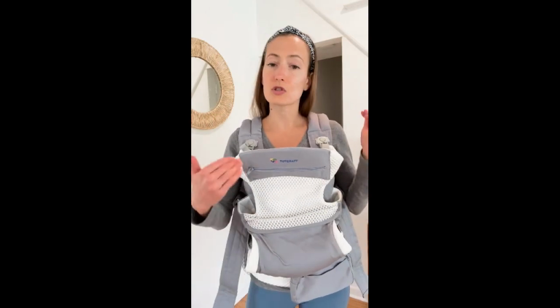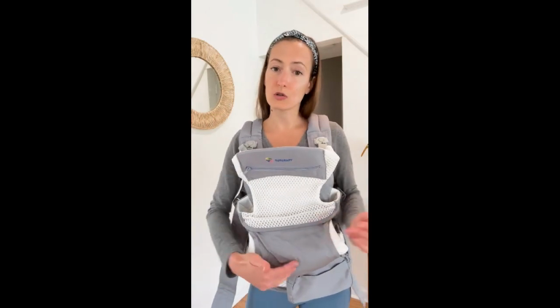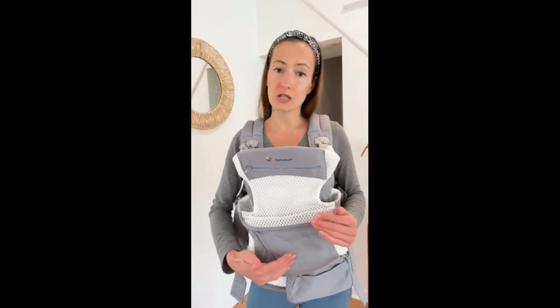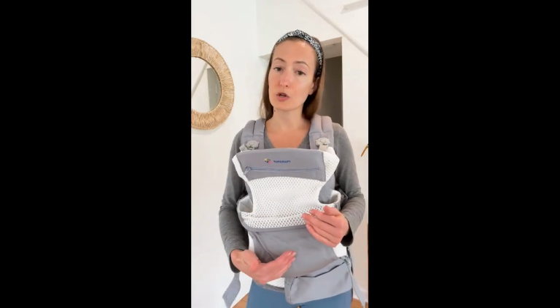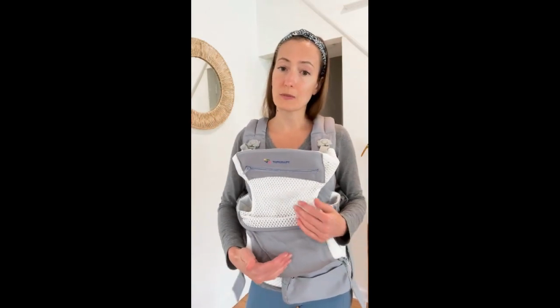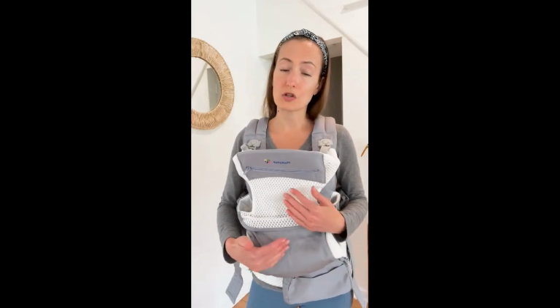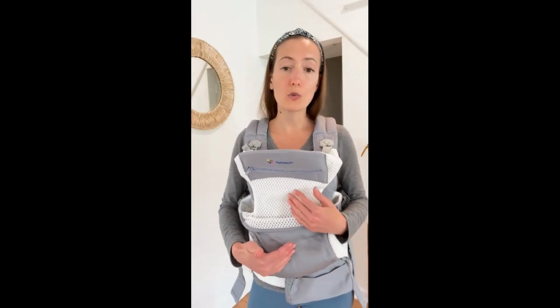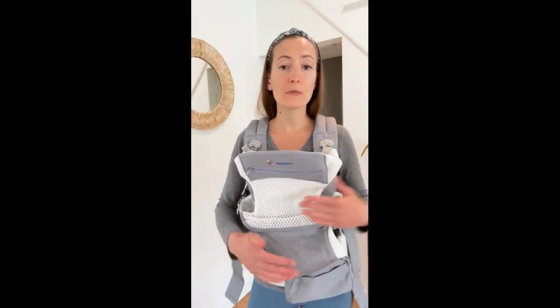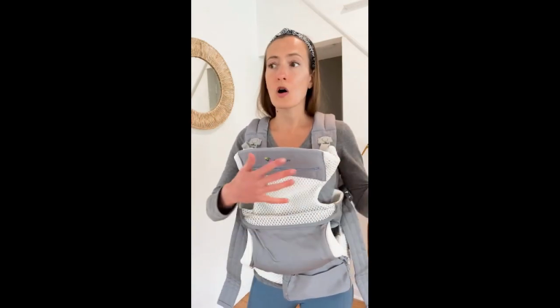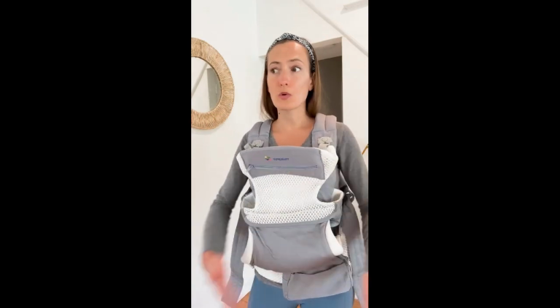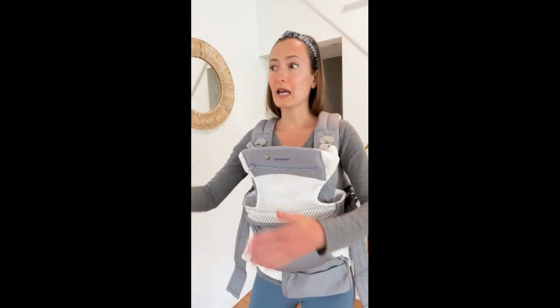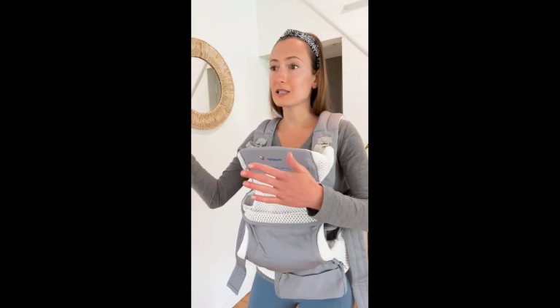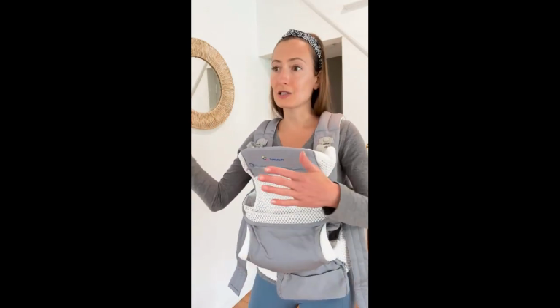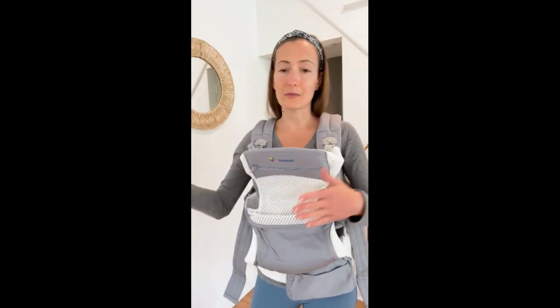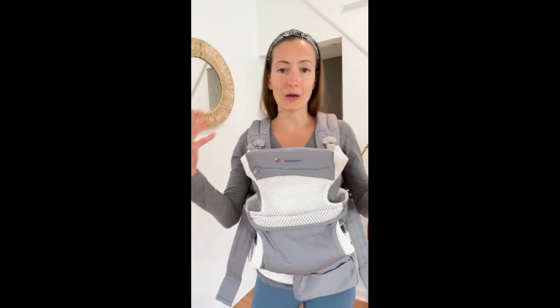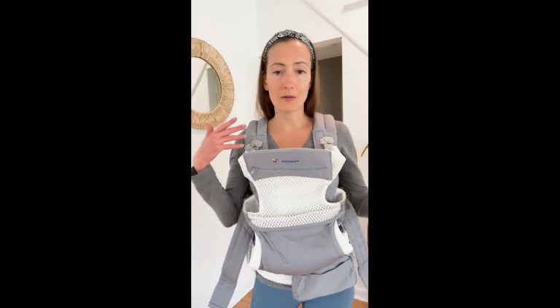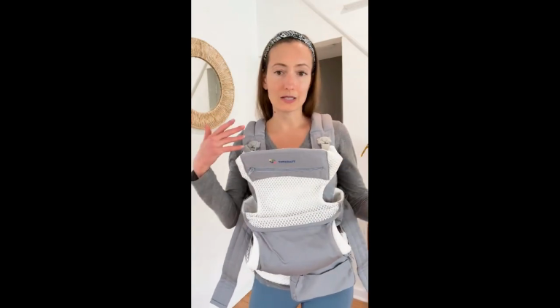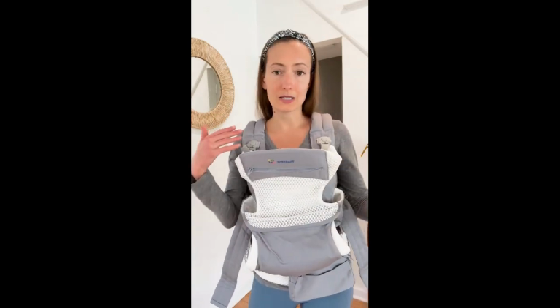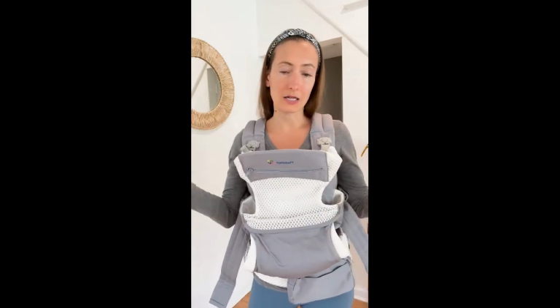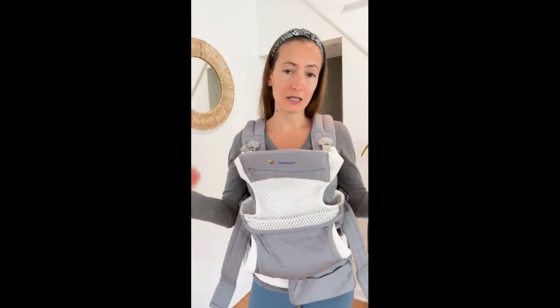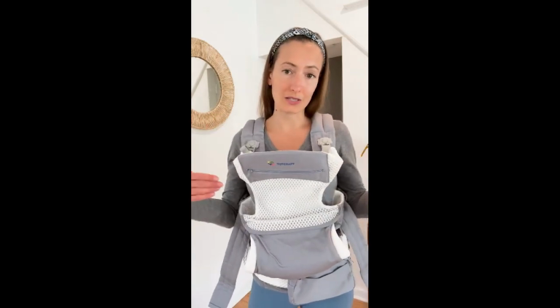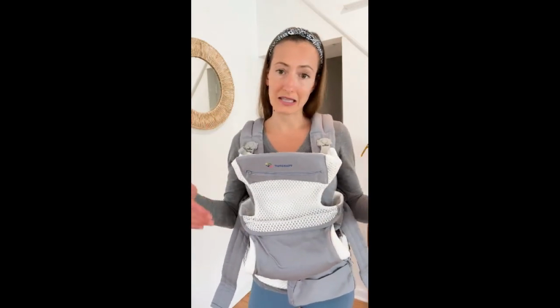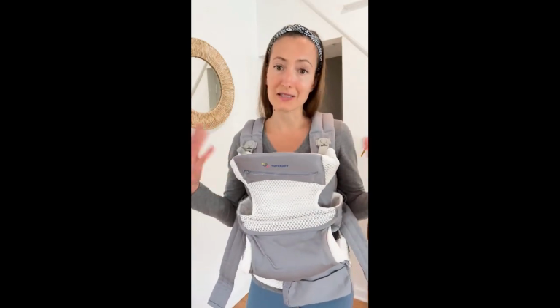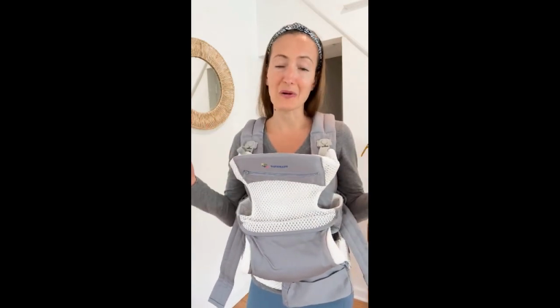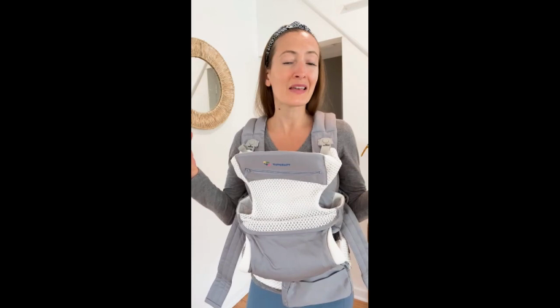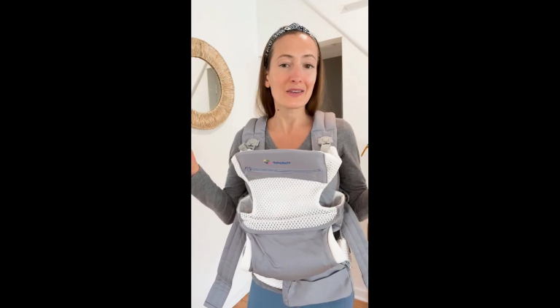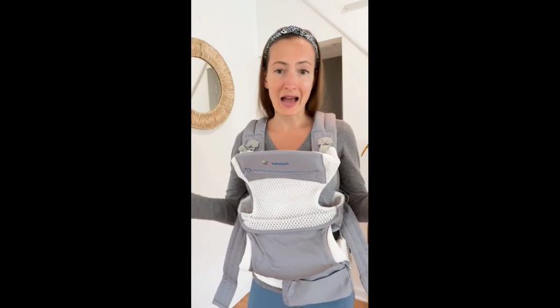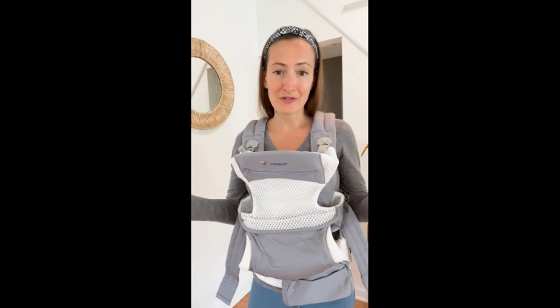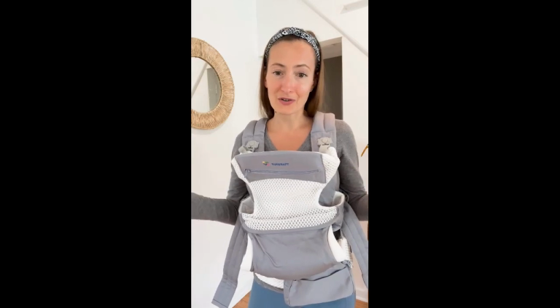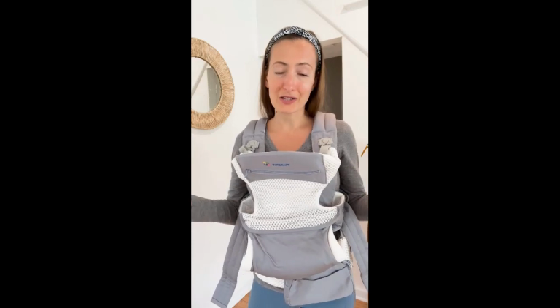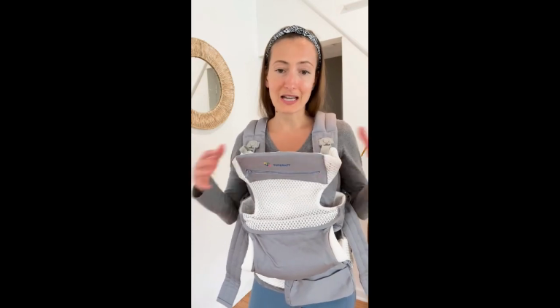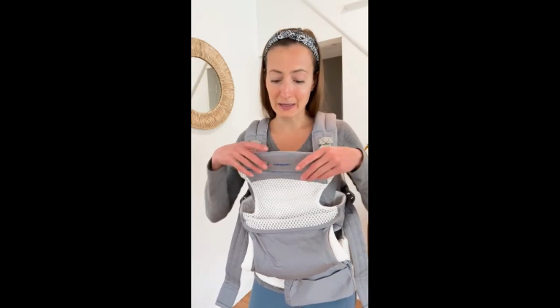It grows with your baby. You can start using this when your baby's a newborn all the way until — I mean, my baby is 16 months and still fits in this. So you can have it for a really long time.